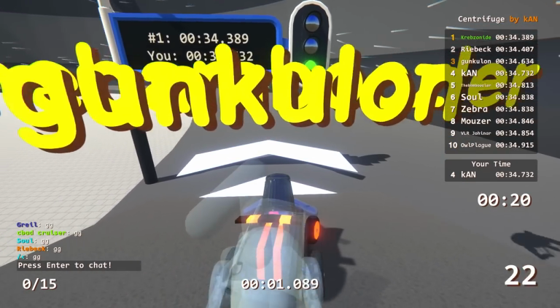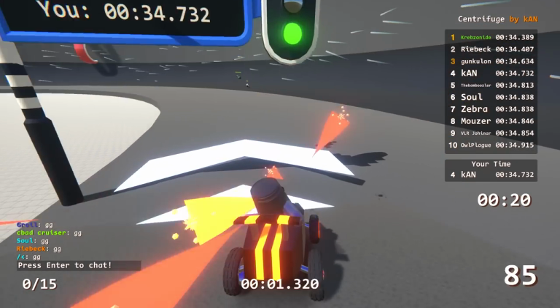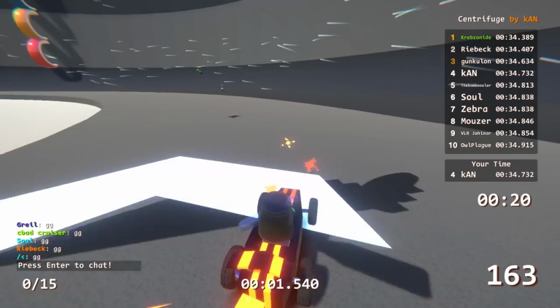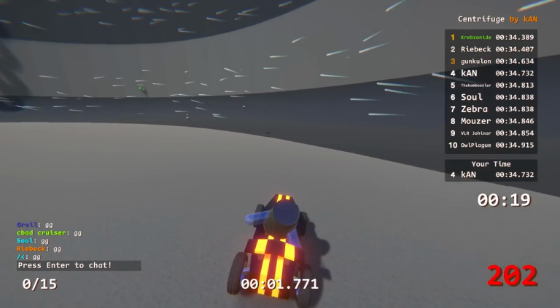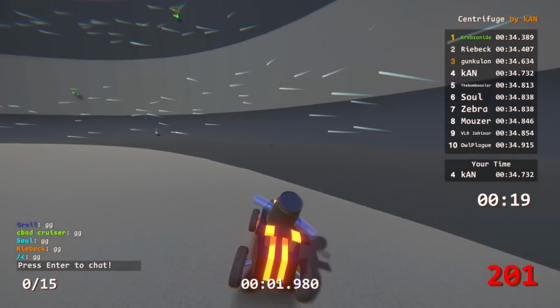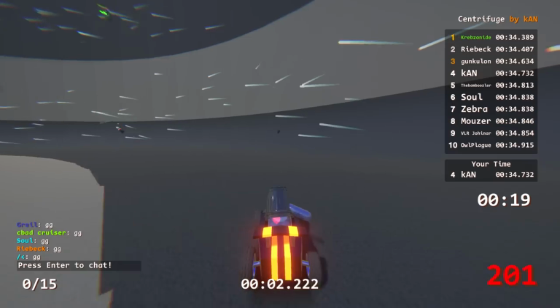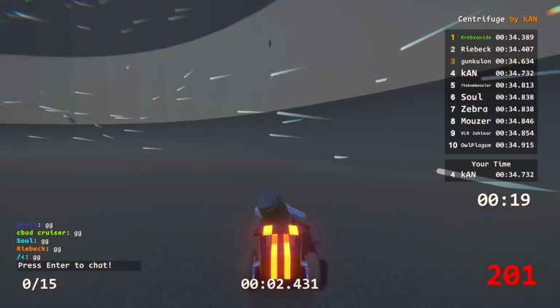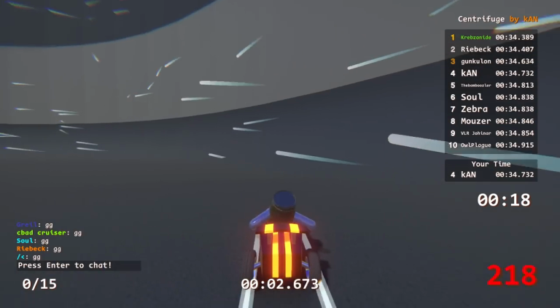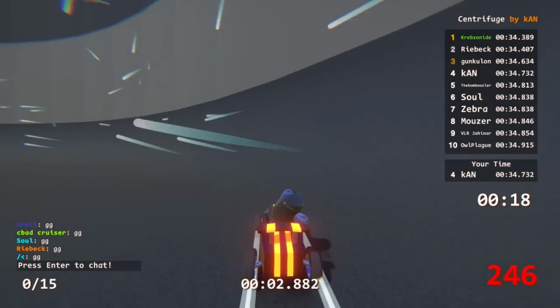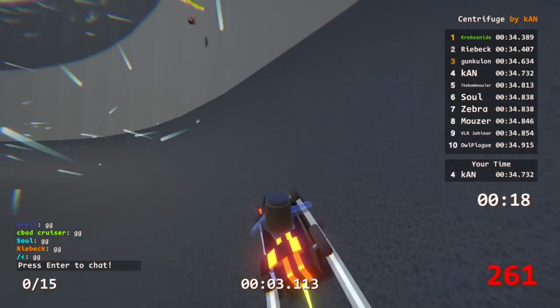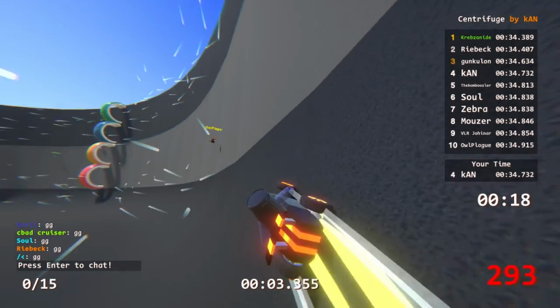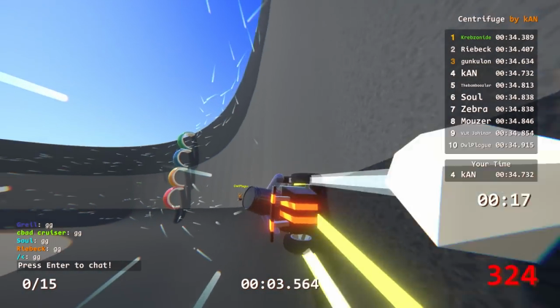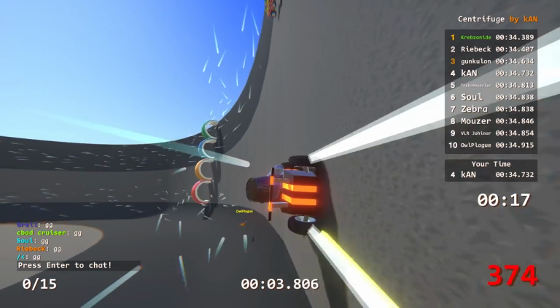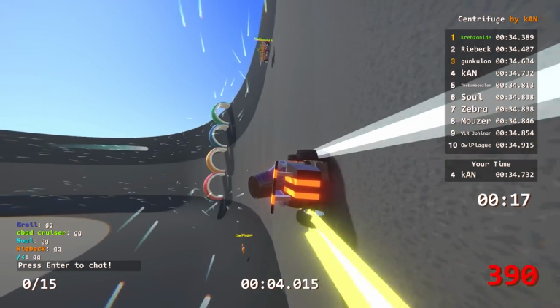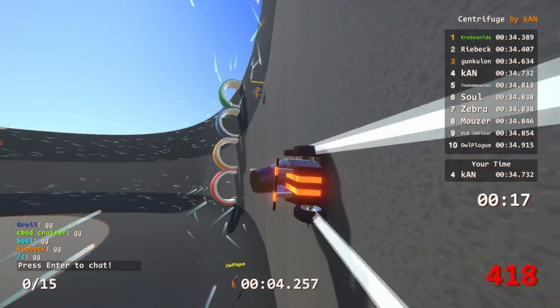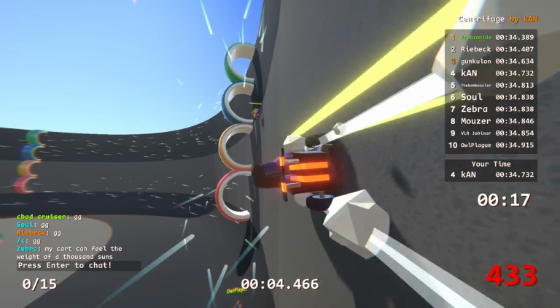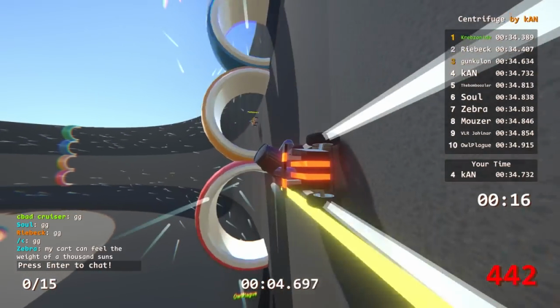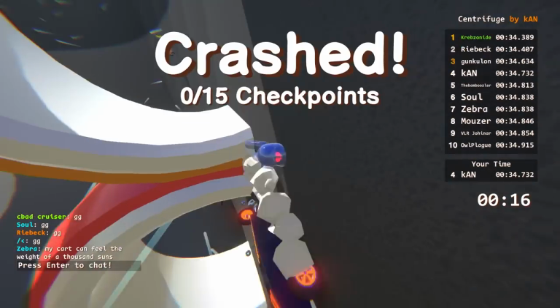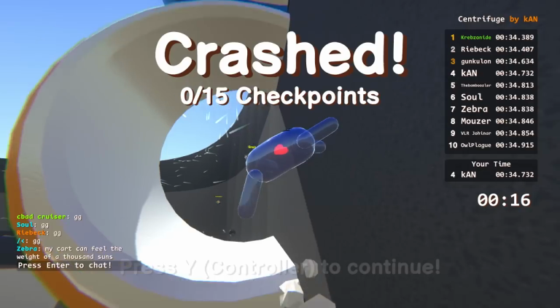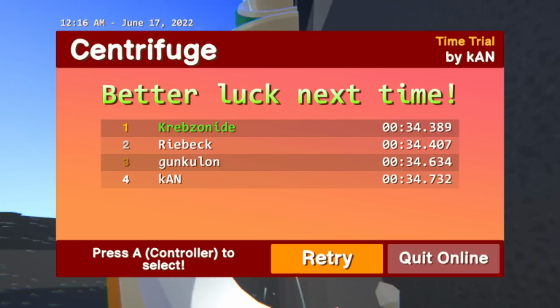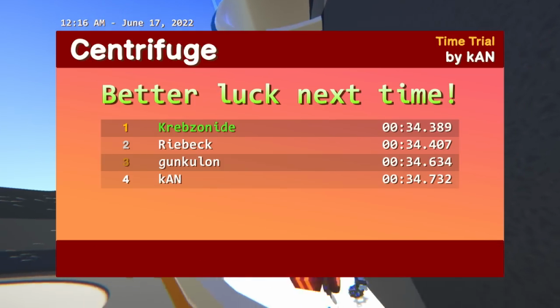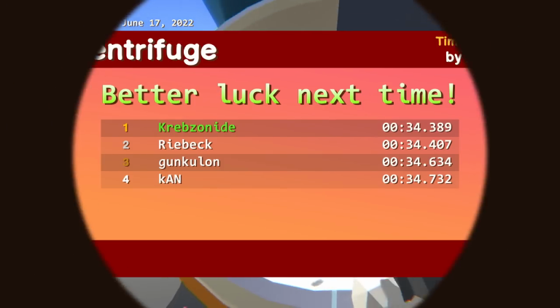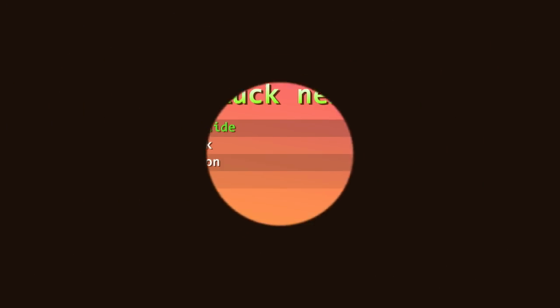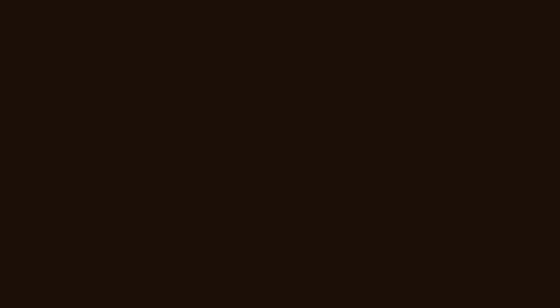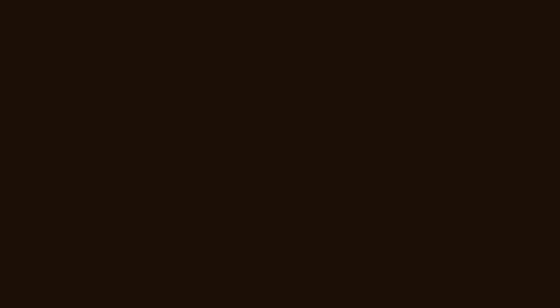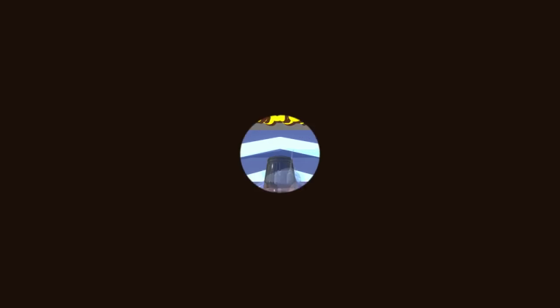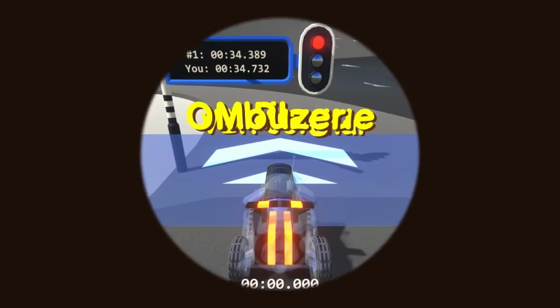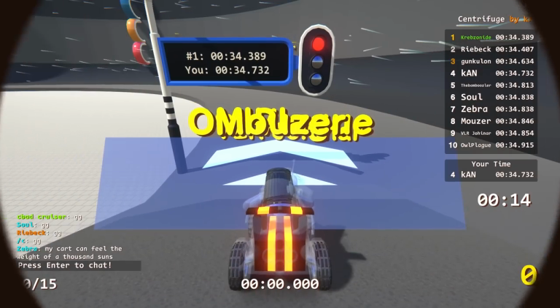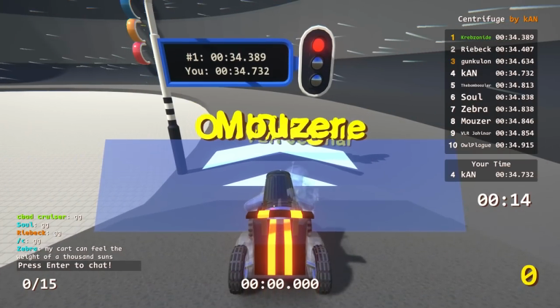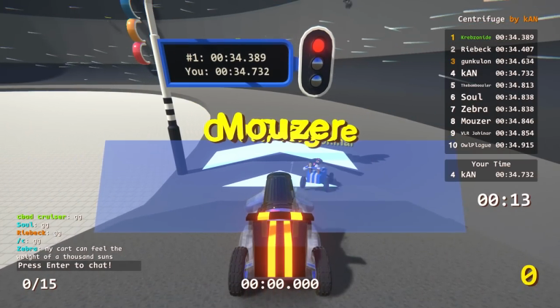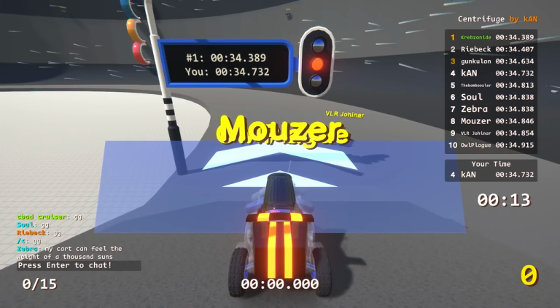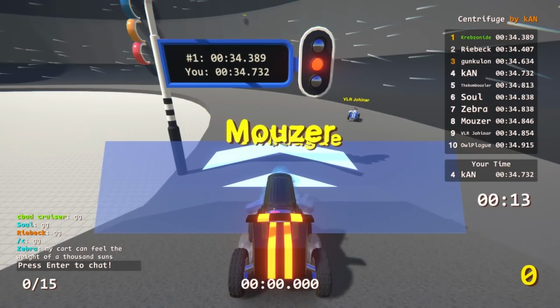GG. I didn't even get podium on my own track - how embarrassing. Fourth place. Guess we have to redo it - redo the whole event.